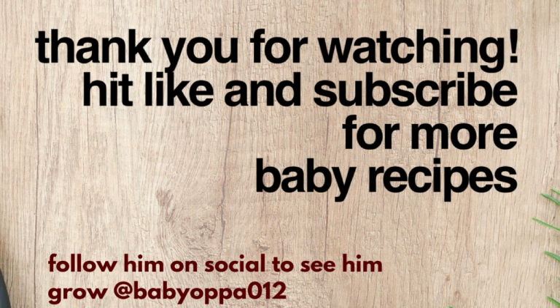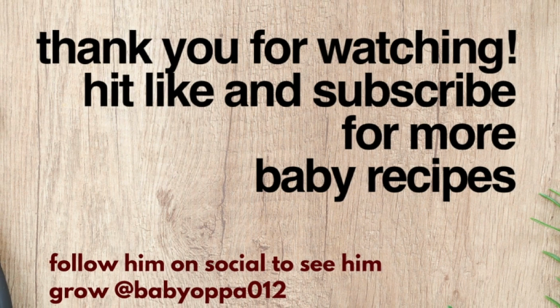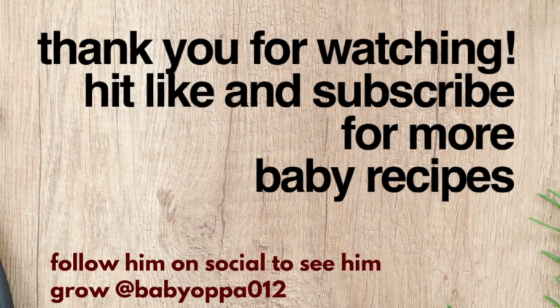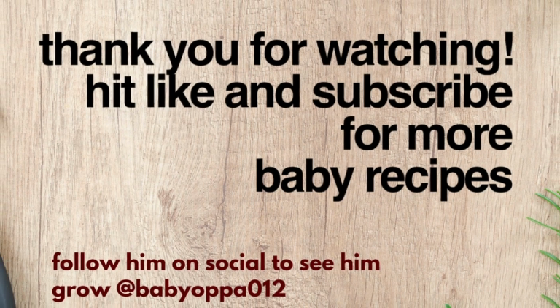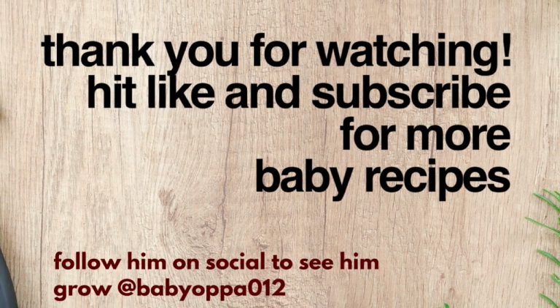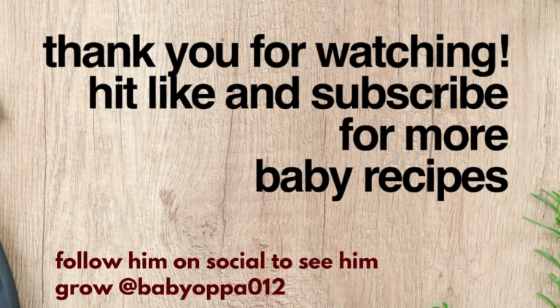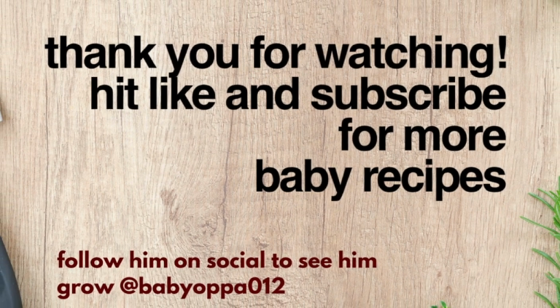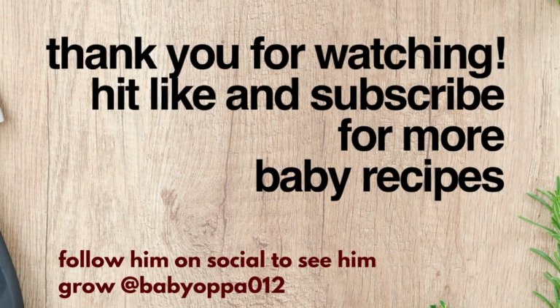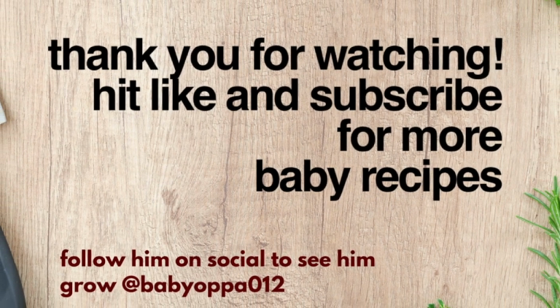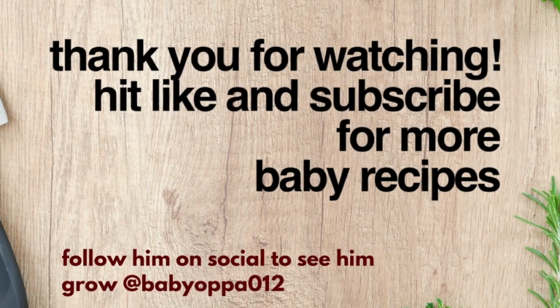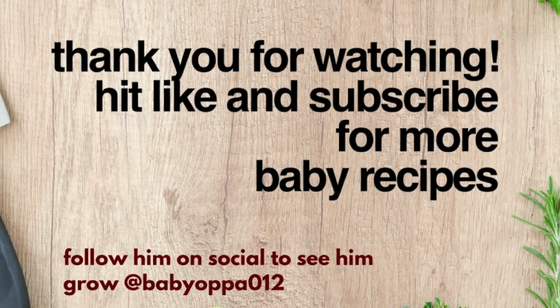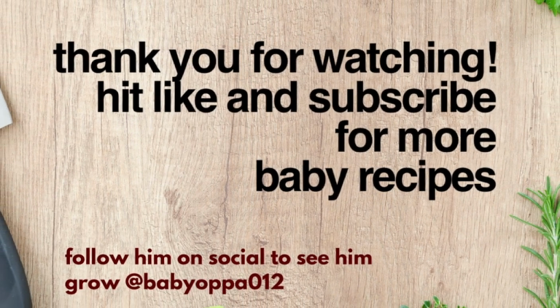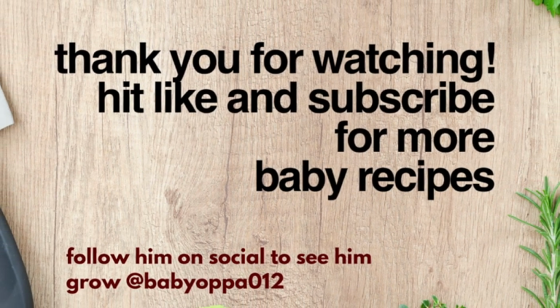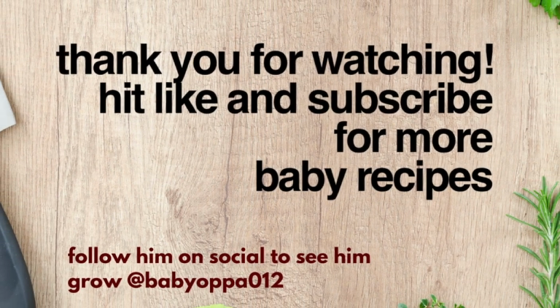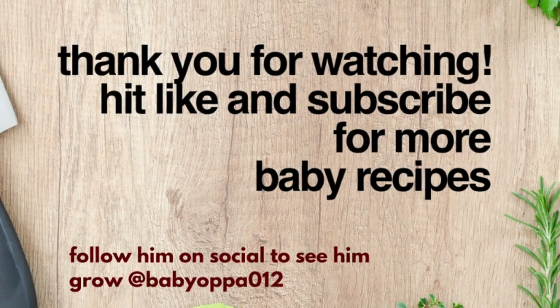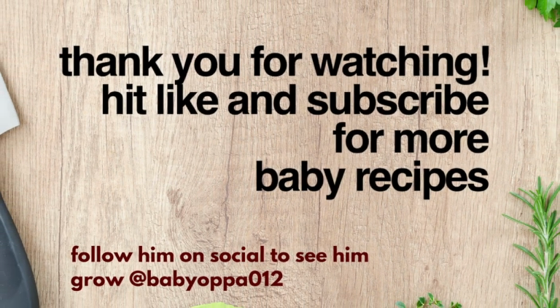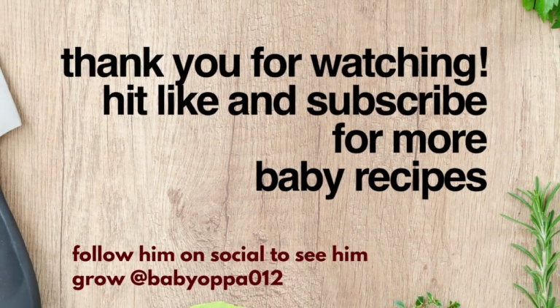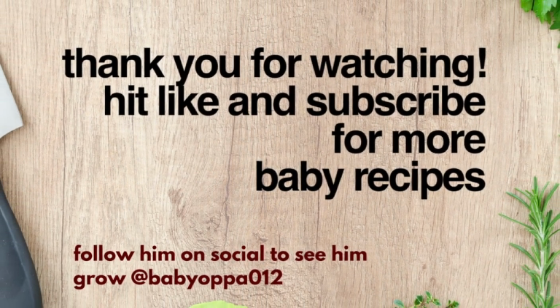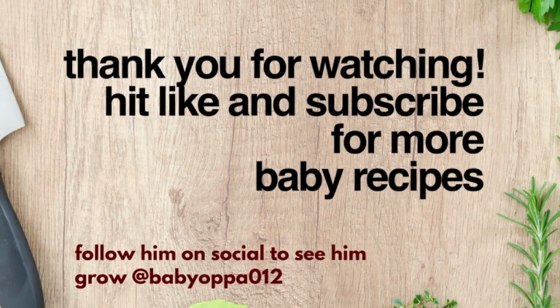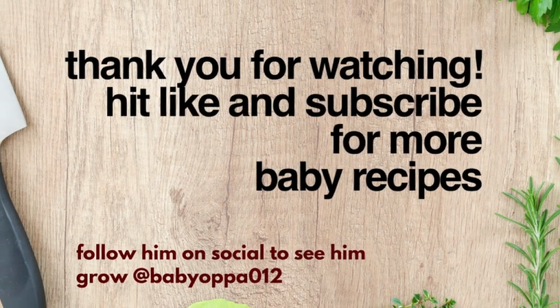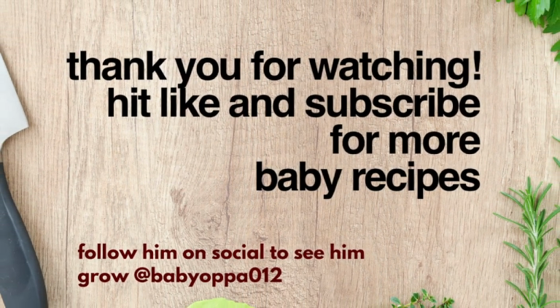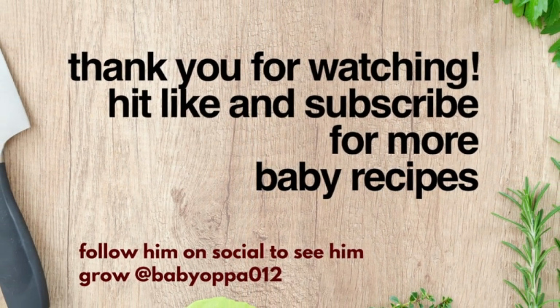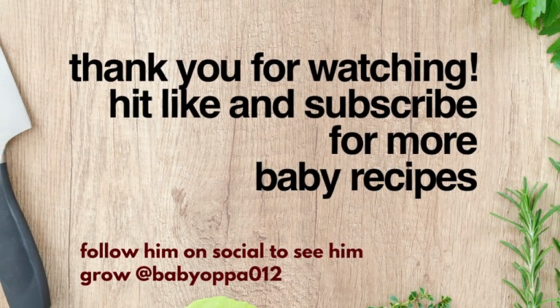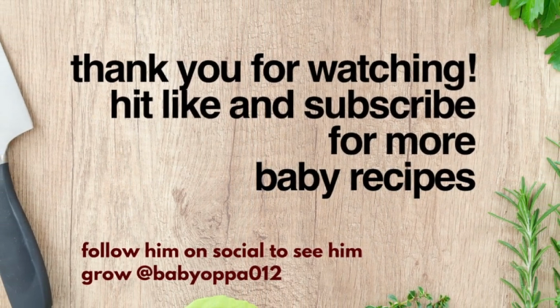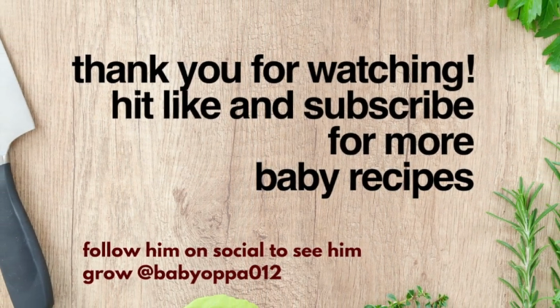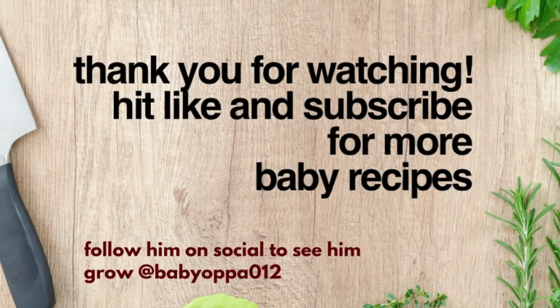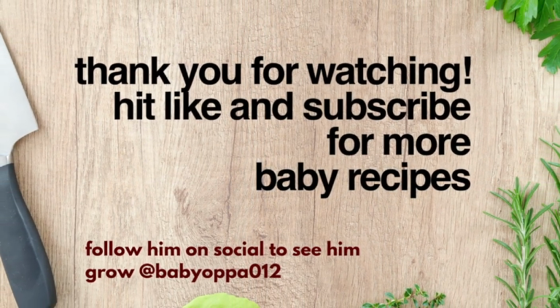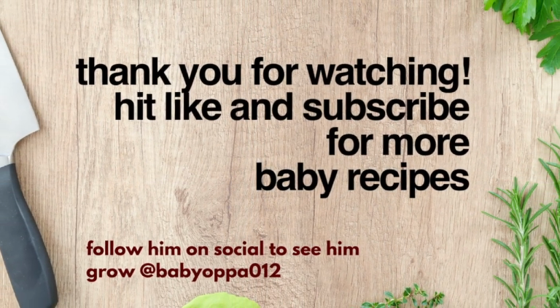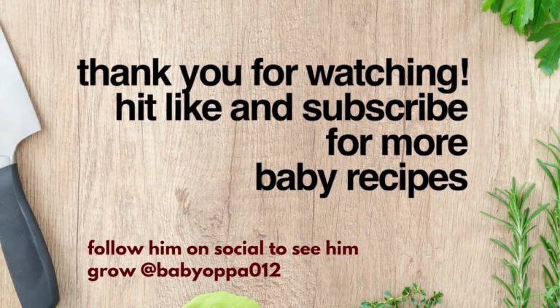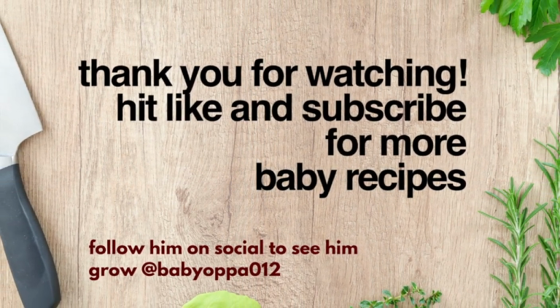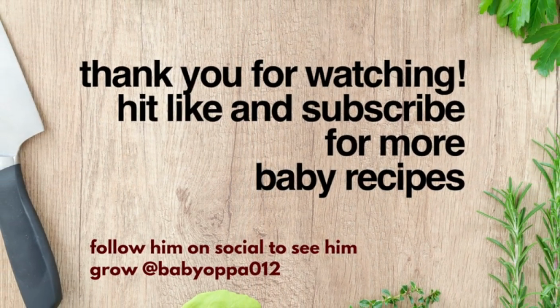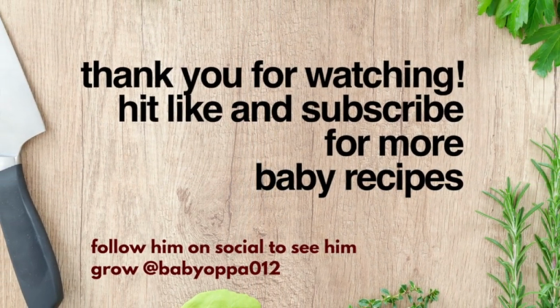Thank you guys for watching! Hit like and subscribe for more baby recipes. Happy feeding, mama!